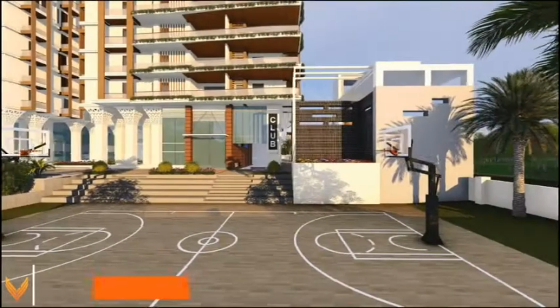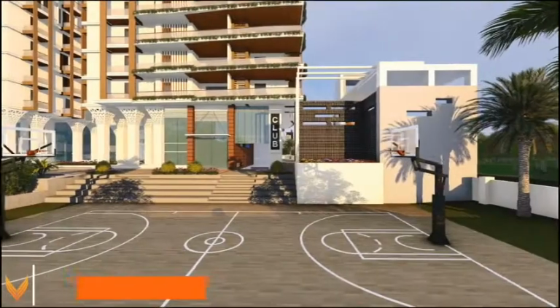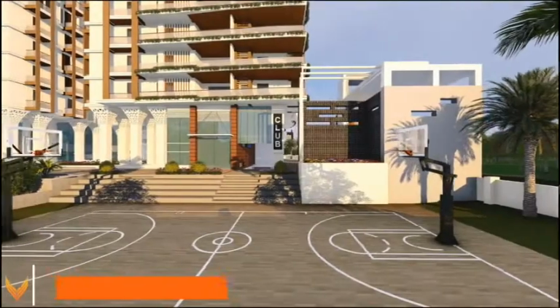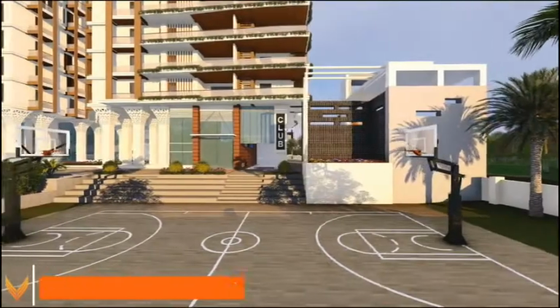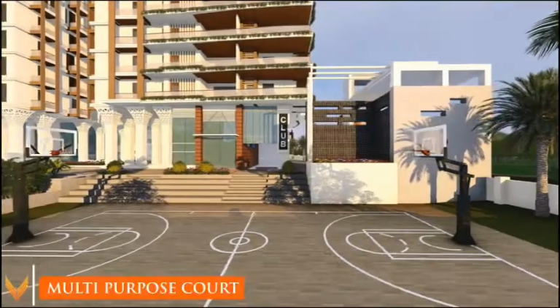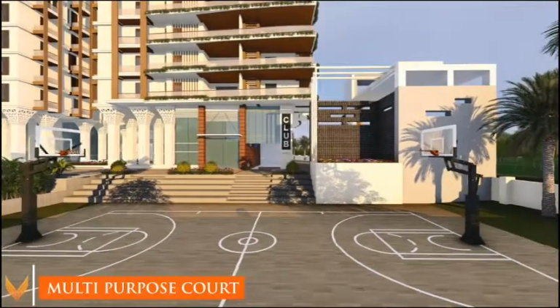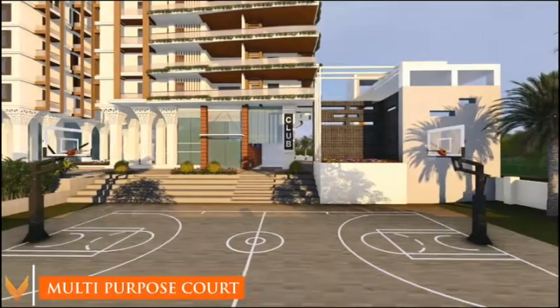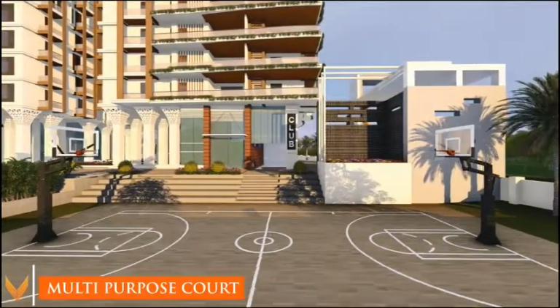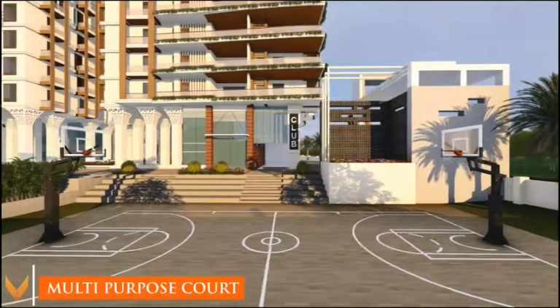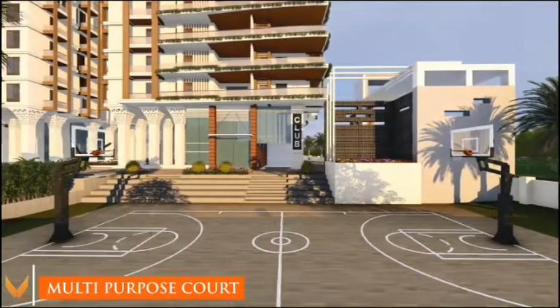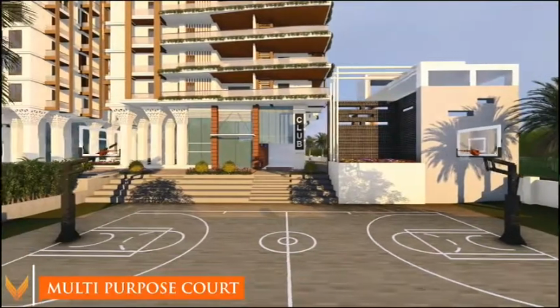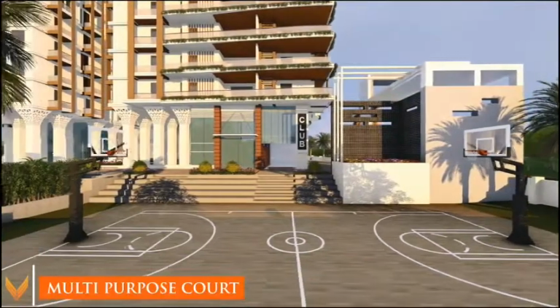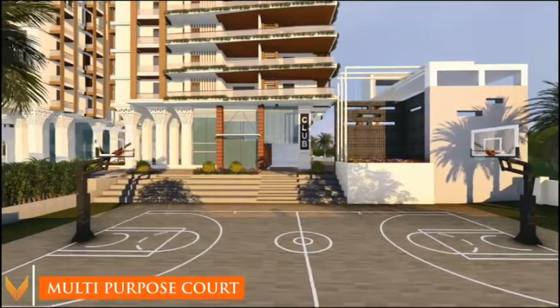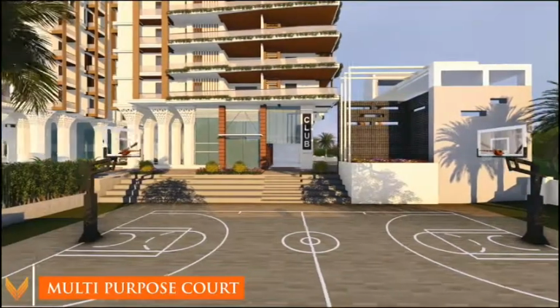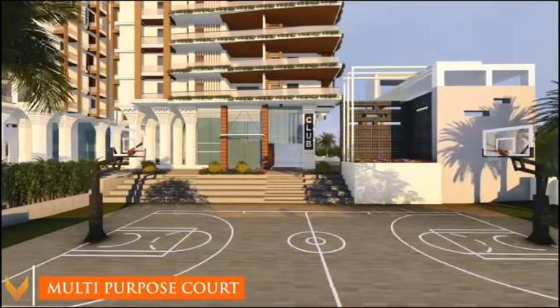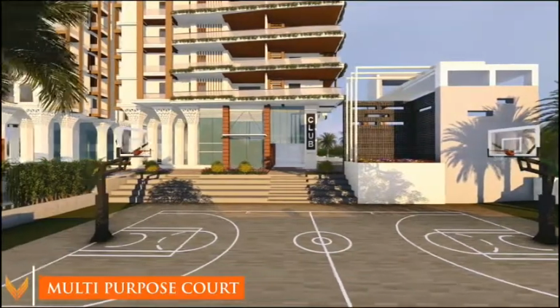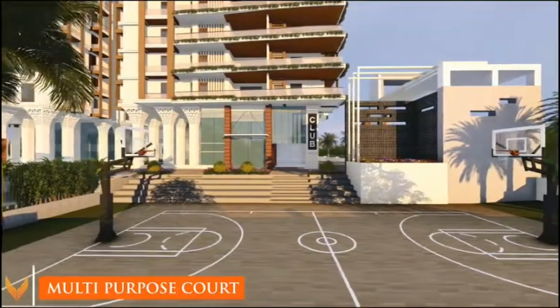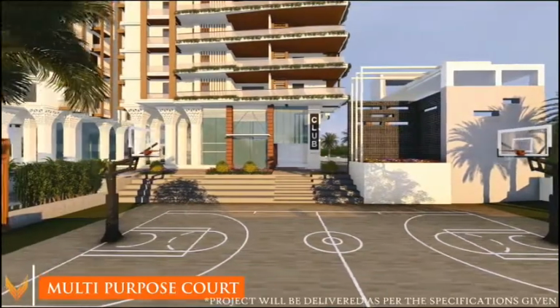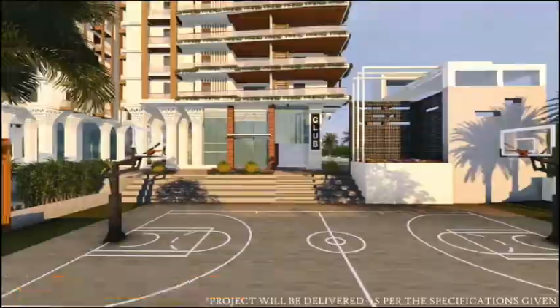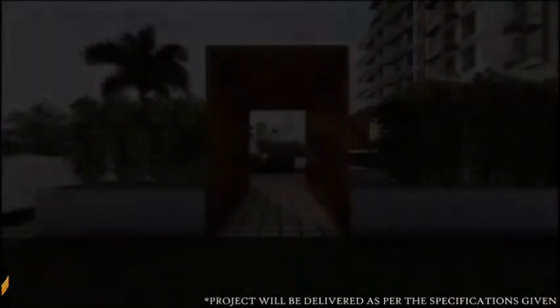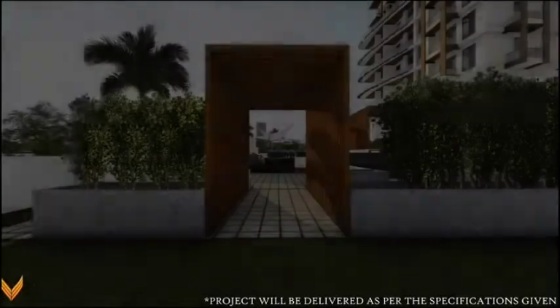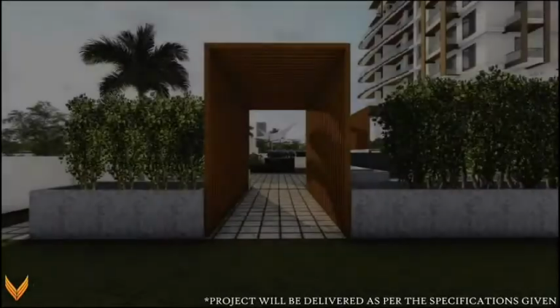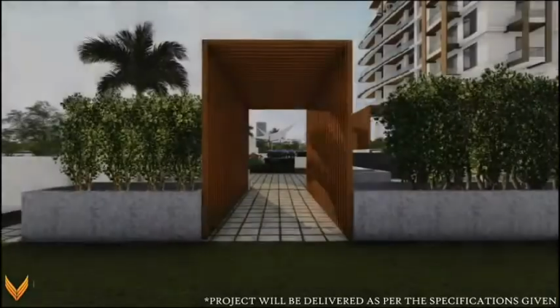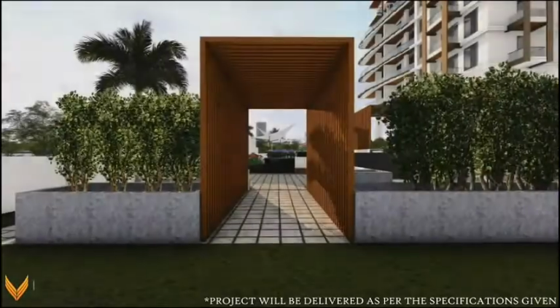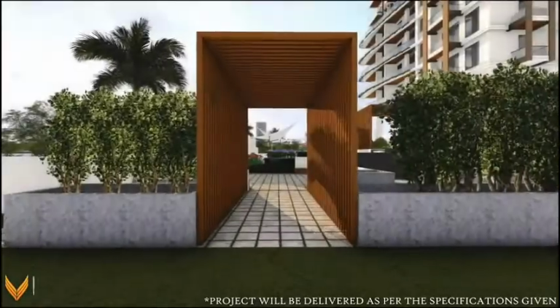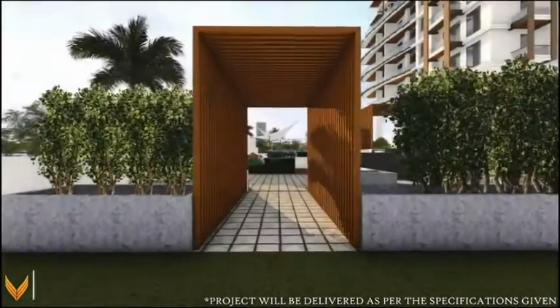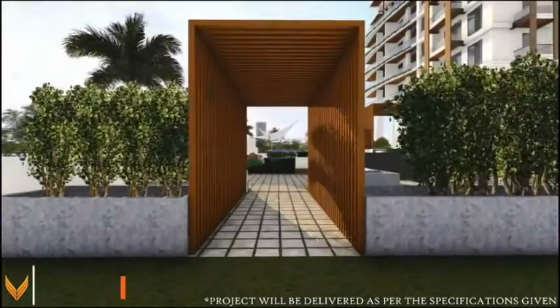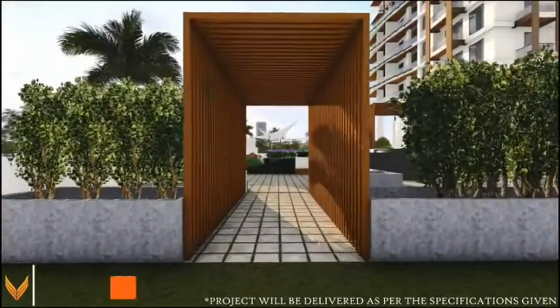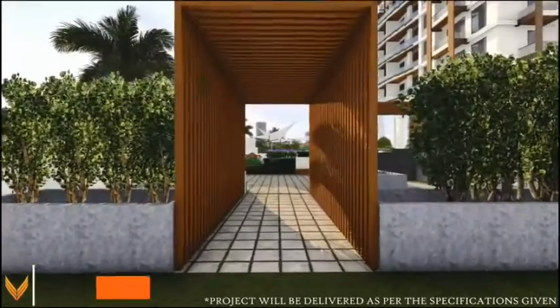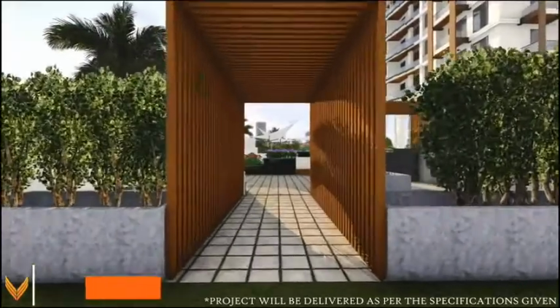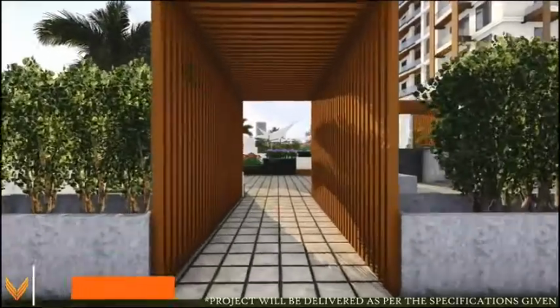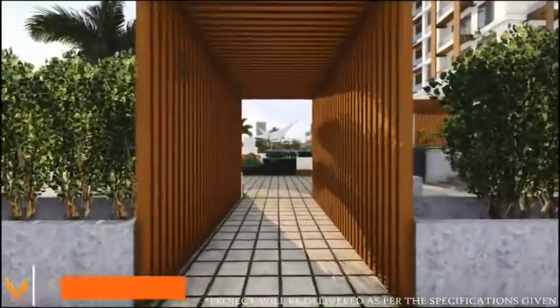A multi-purpose court and a sandpit tot lot area are also provided.